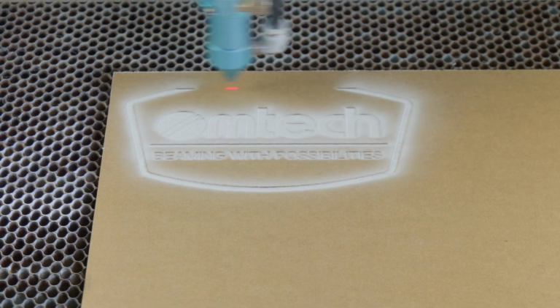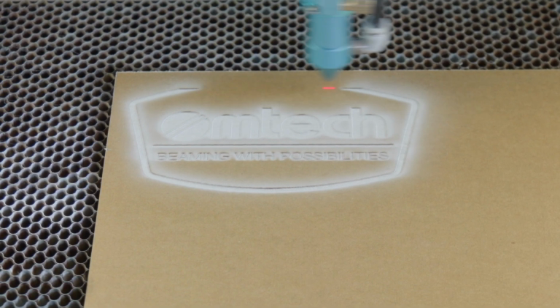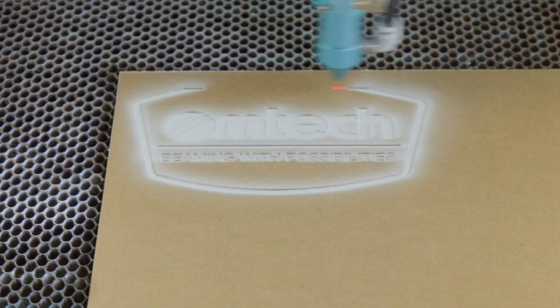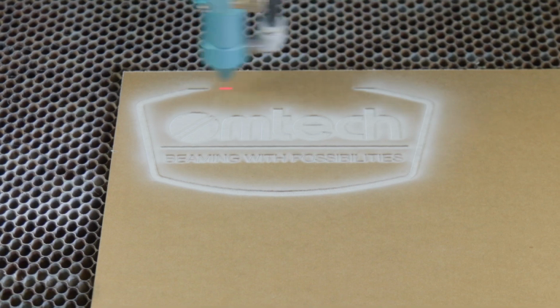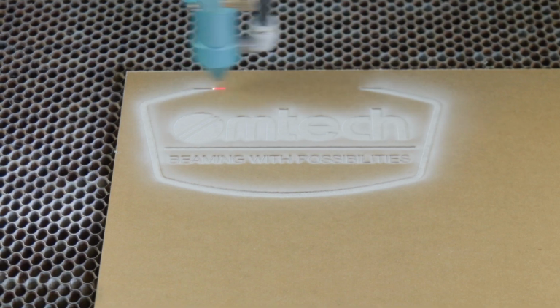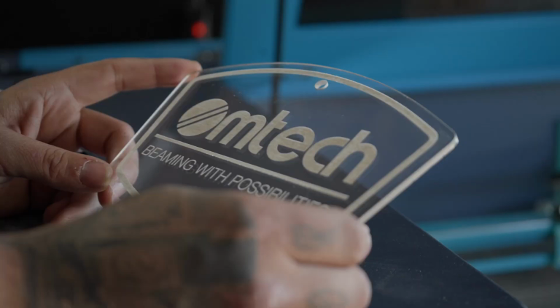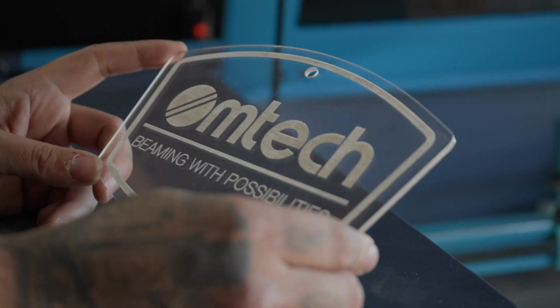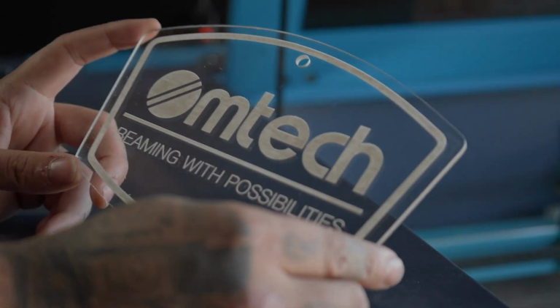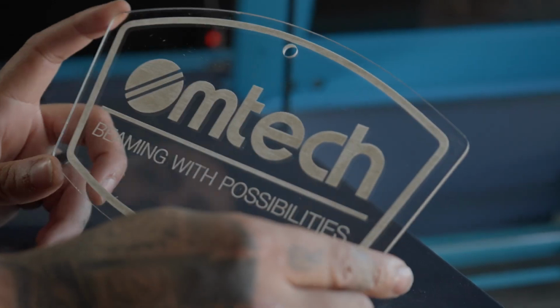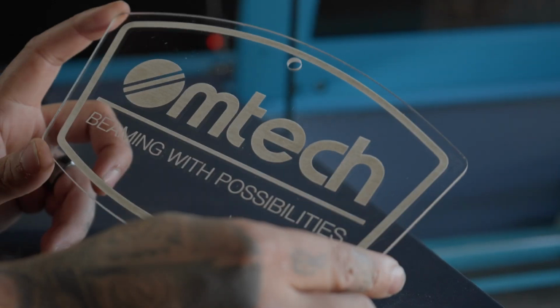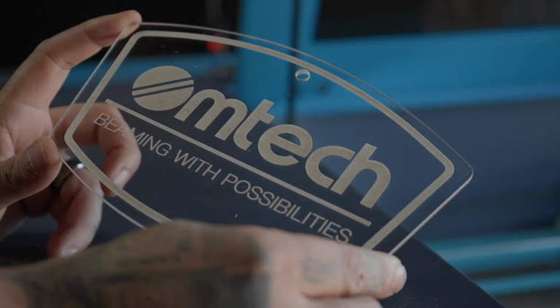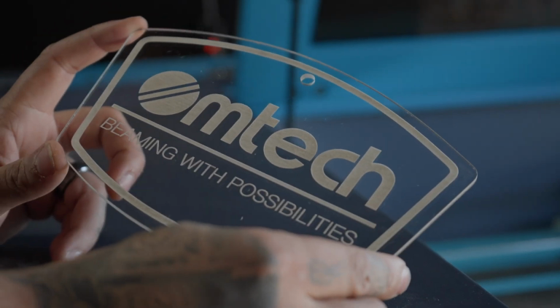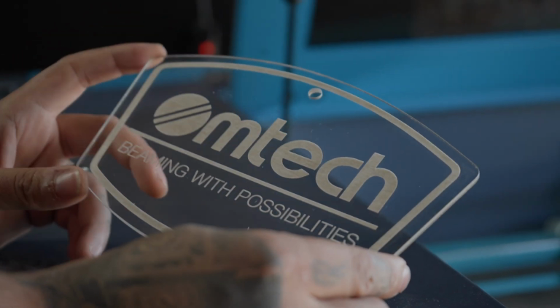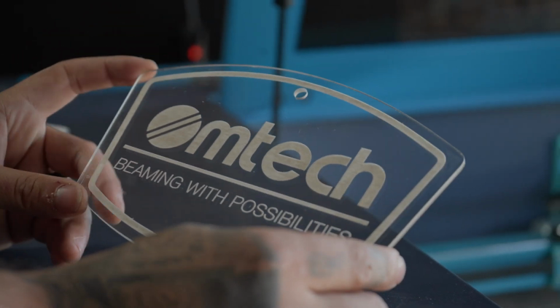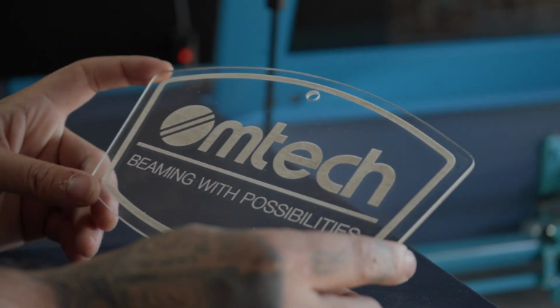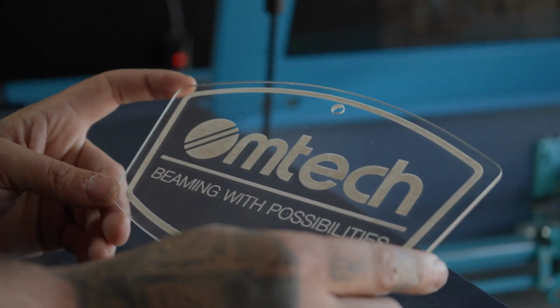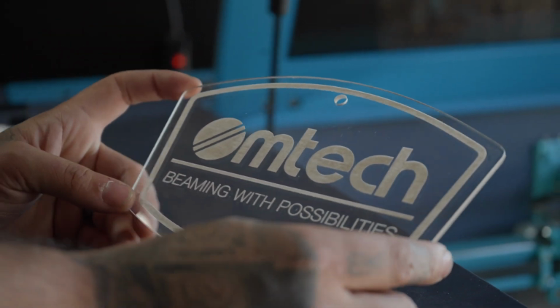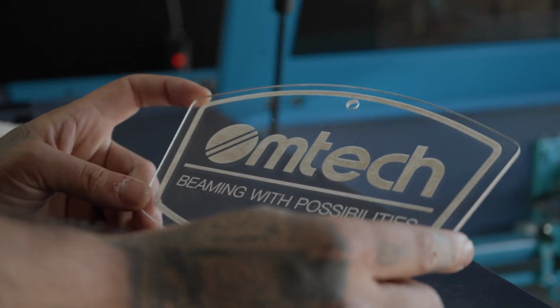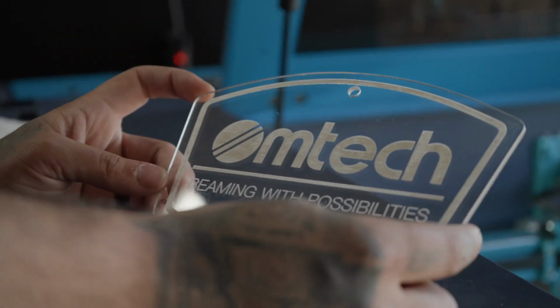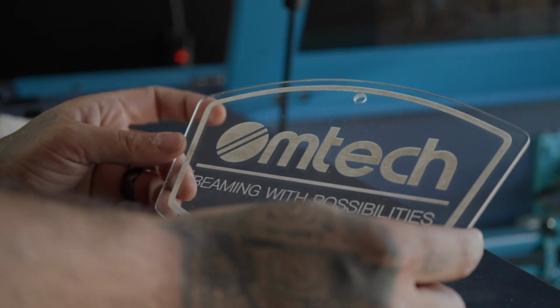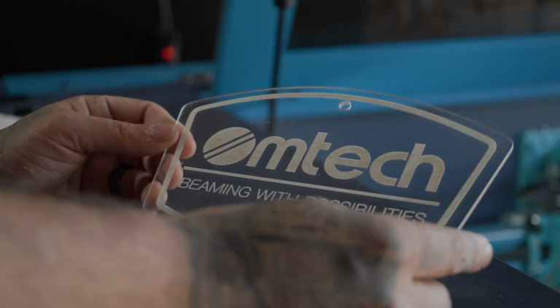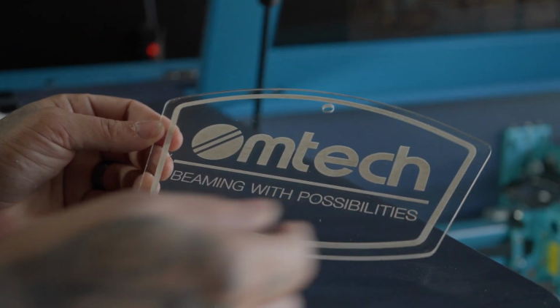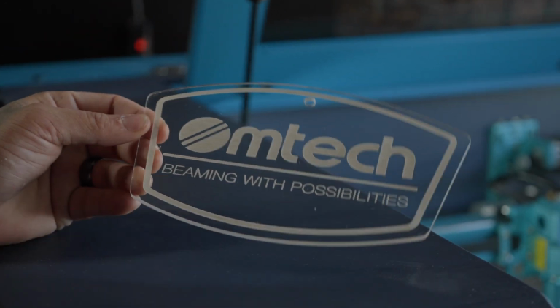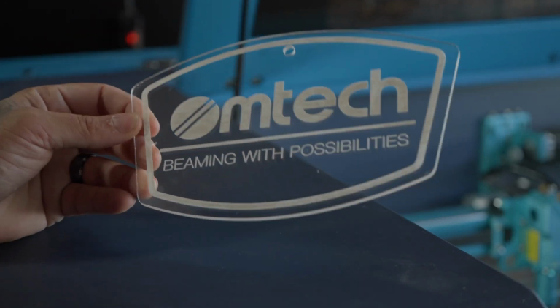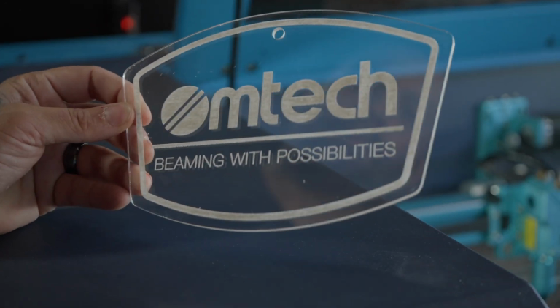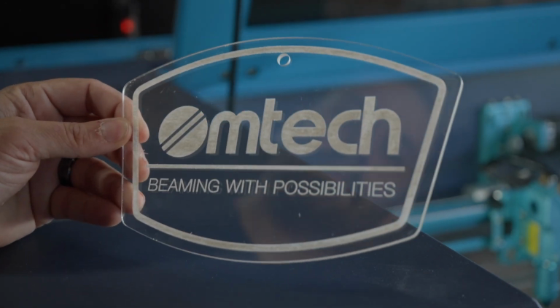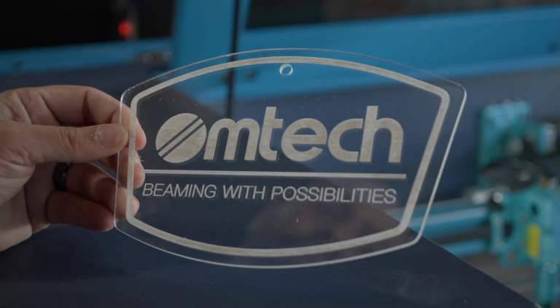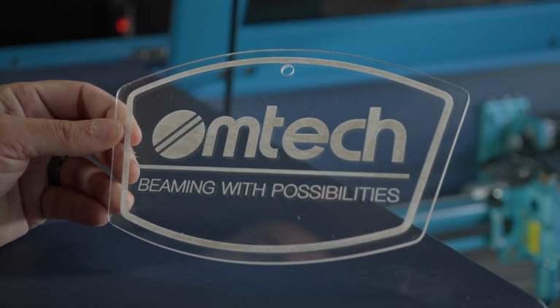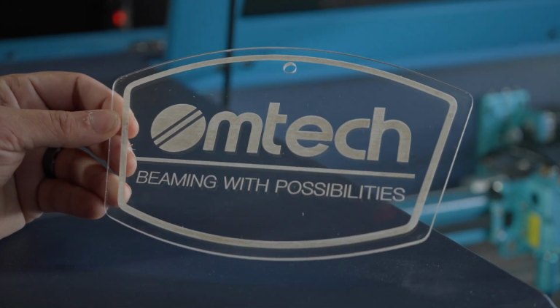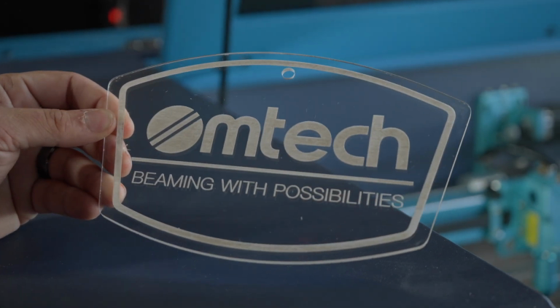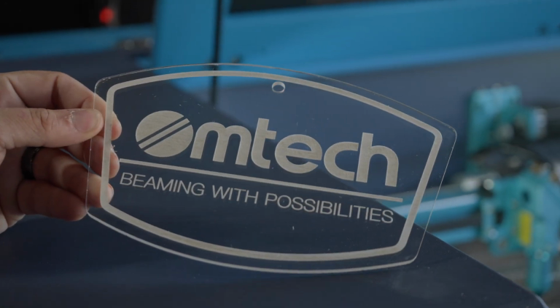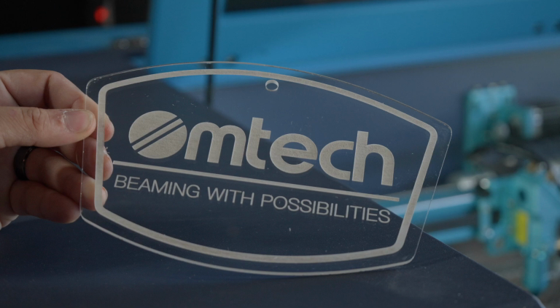Cast acrylic gives off a nice flamed edge while you're cutting with the CO2 machine. Extruded works also, but it doesn't polish like the other ones.